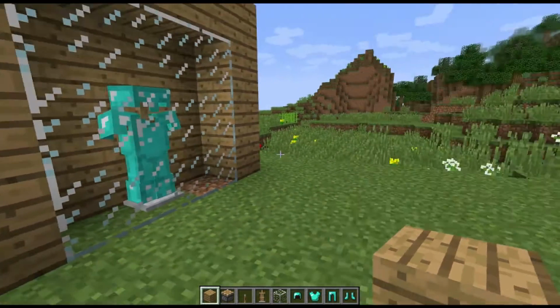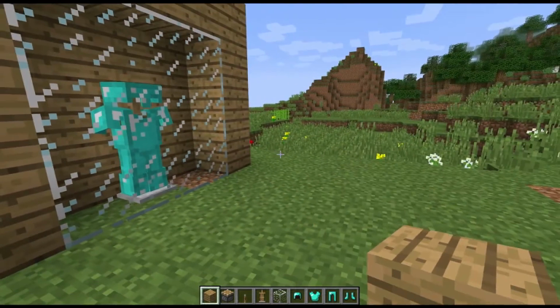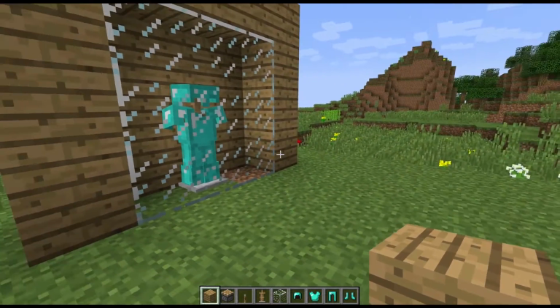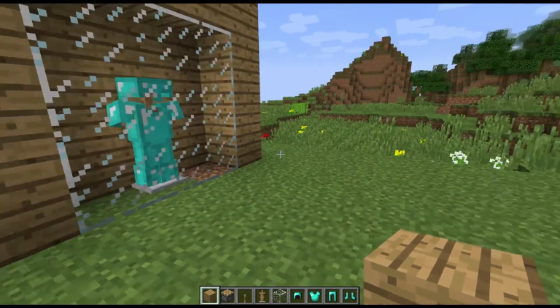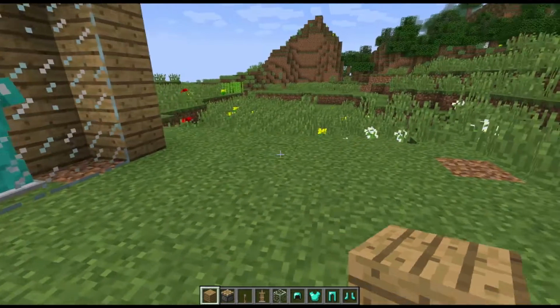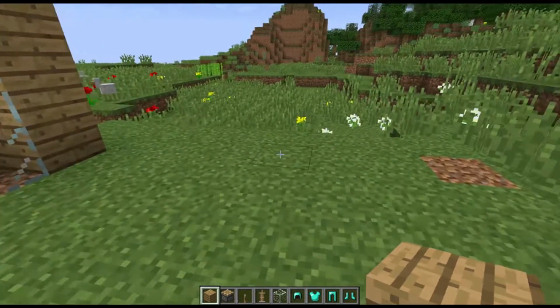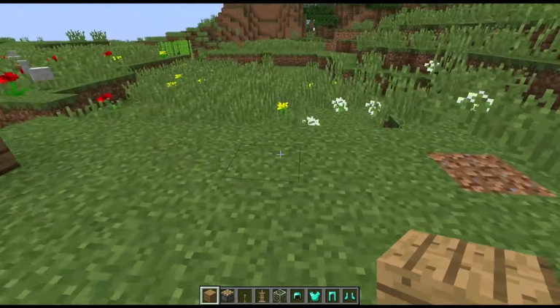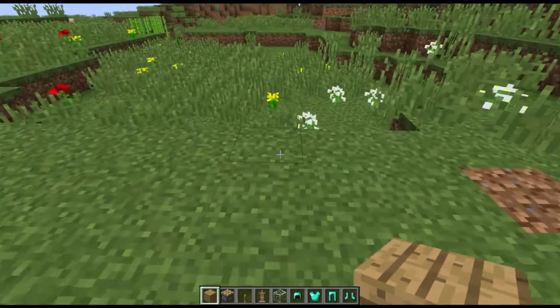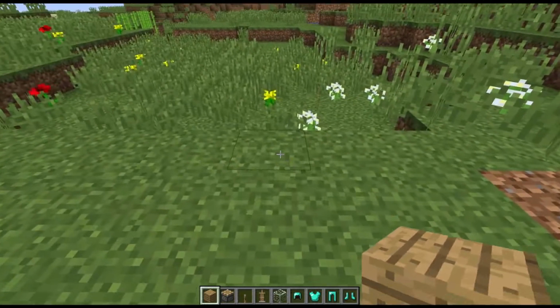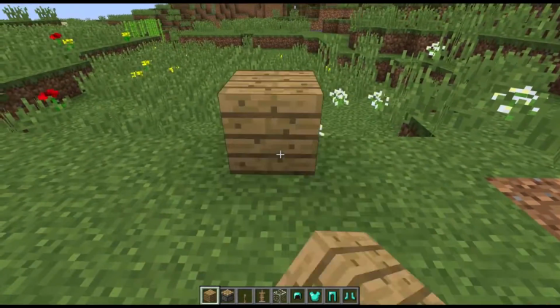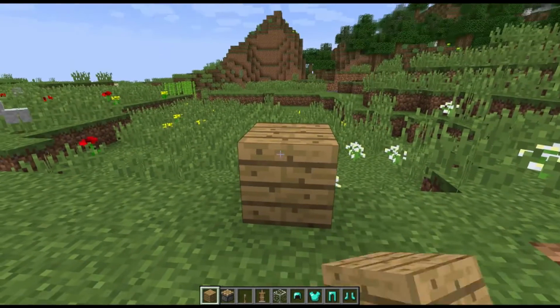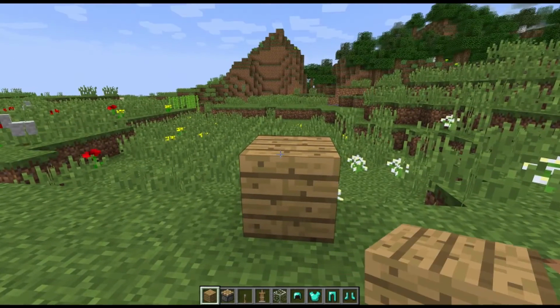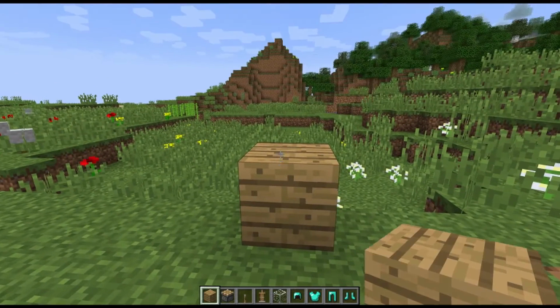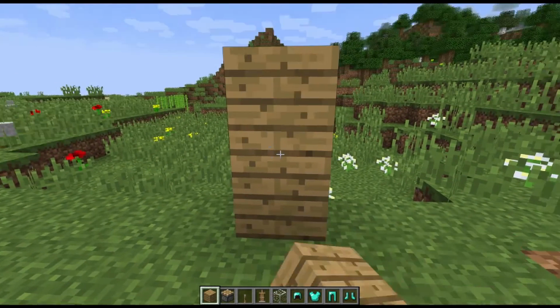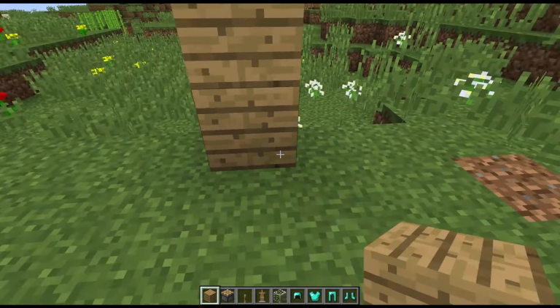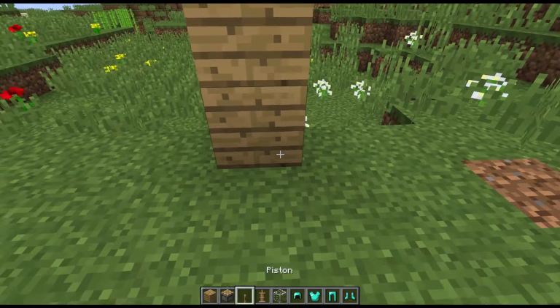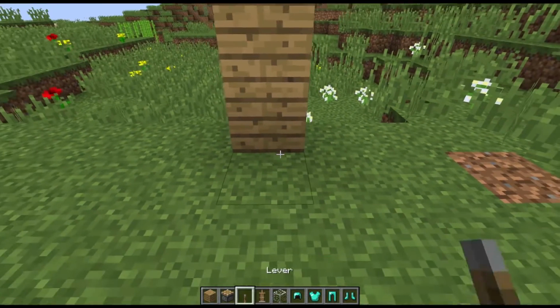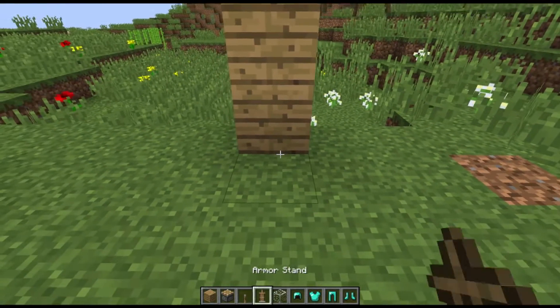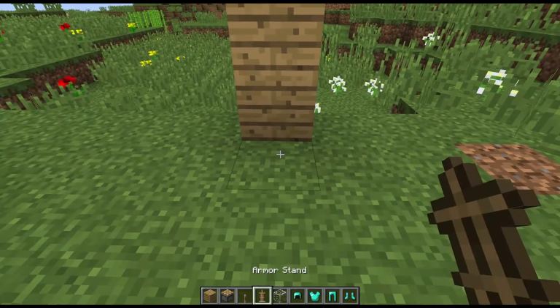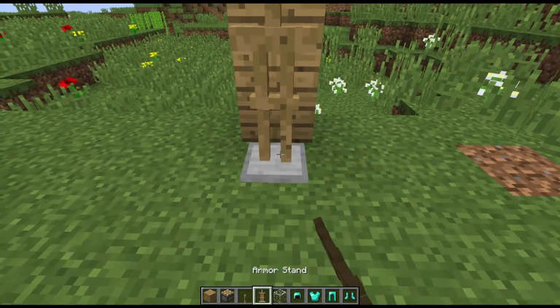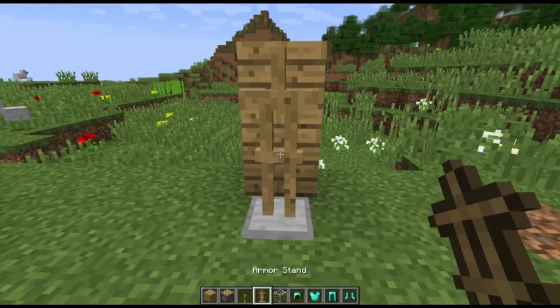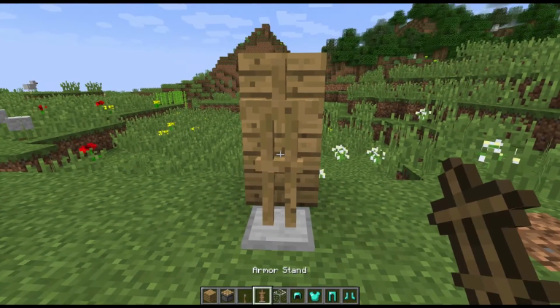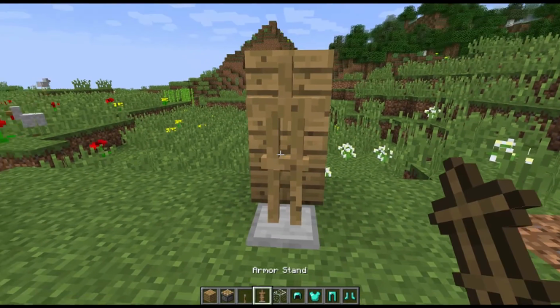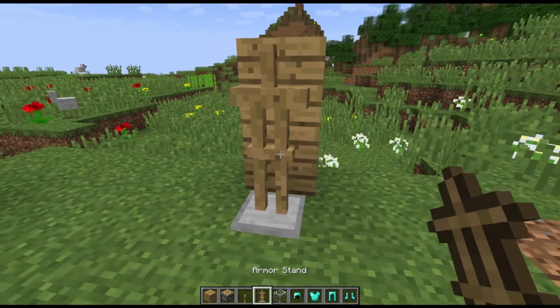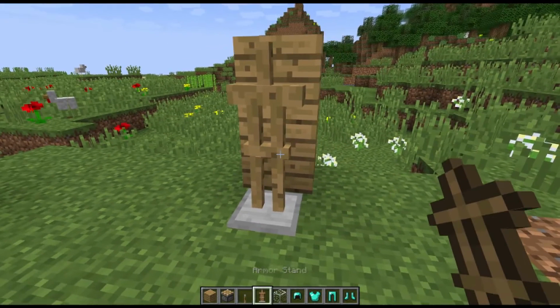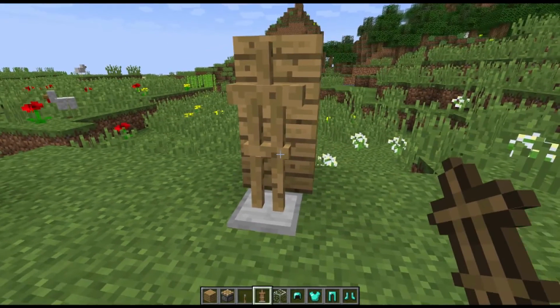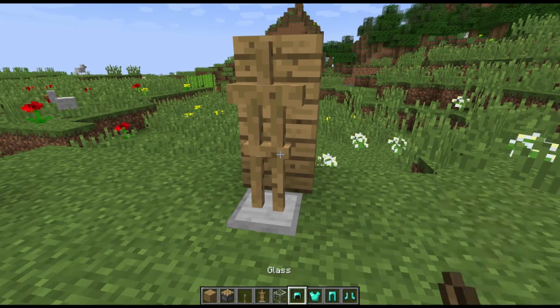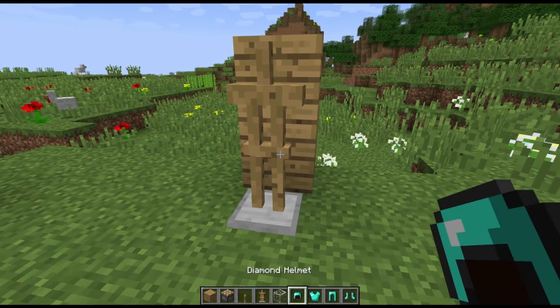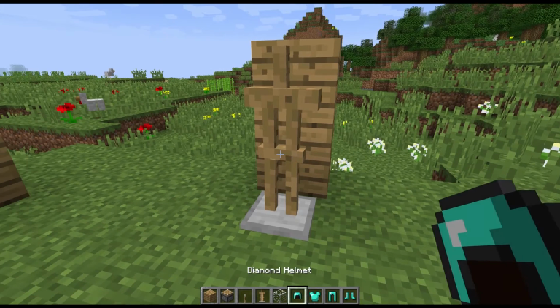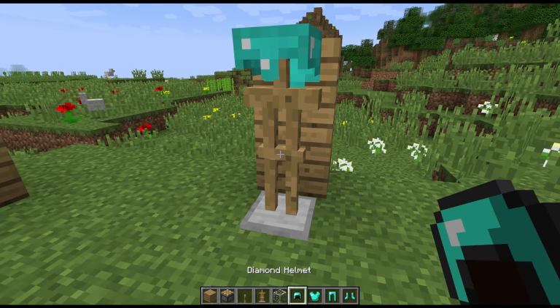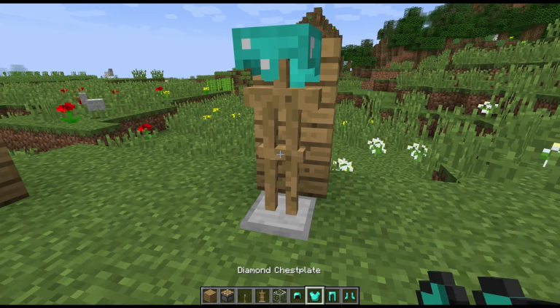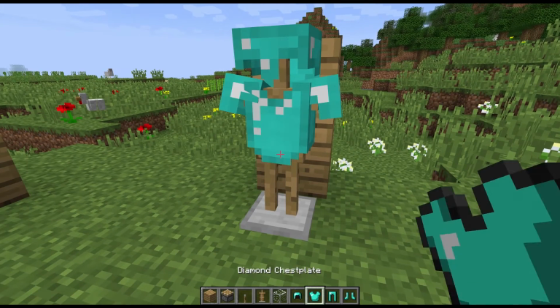So first what we need to do is put two blocks like this and then an armor stand. And let's put our armor on it.